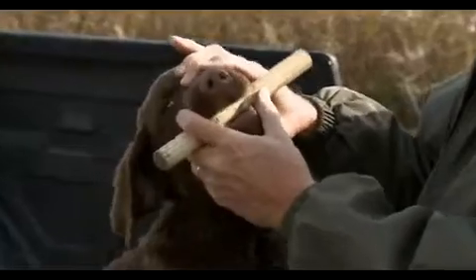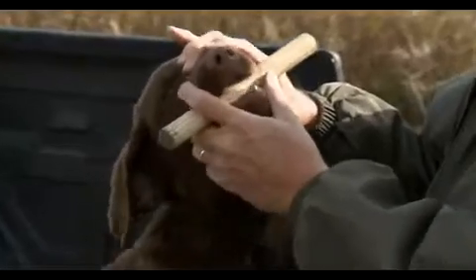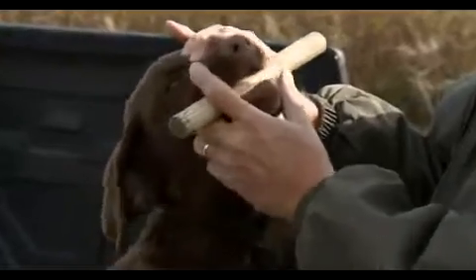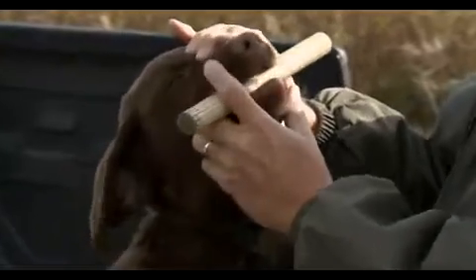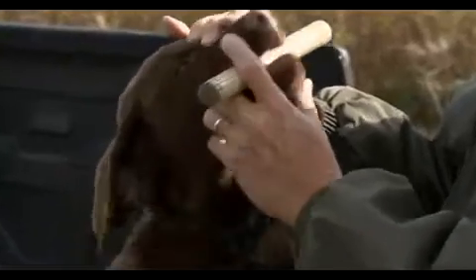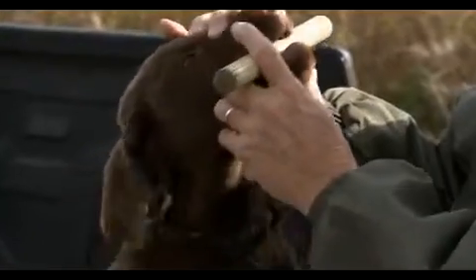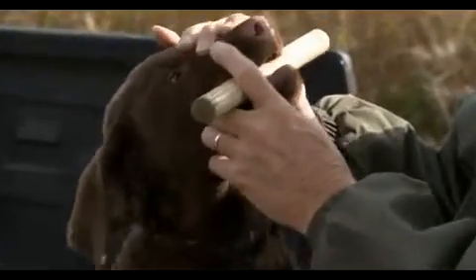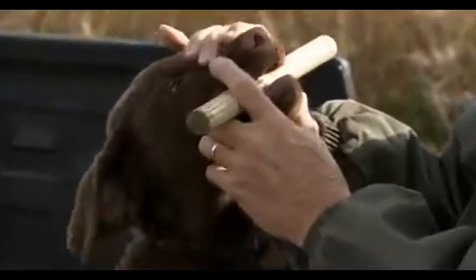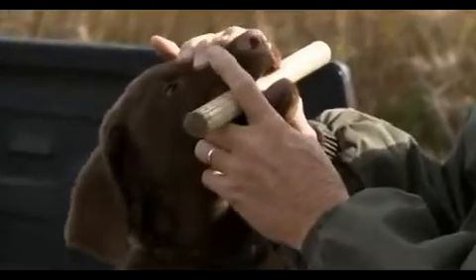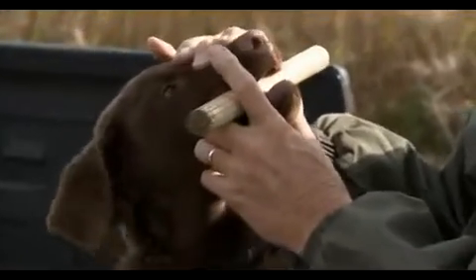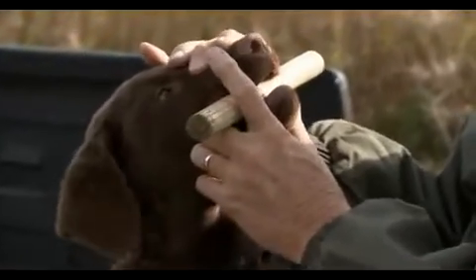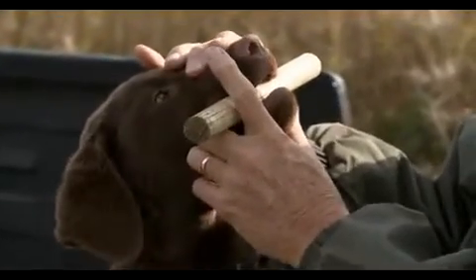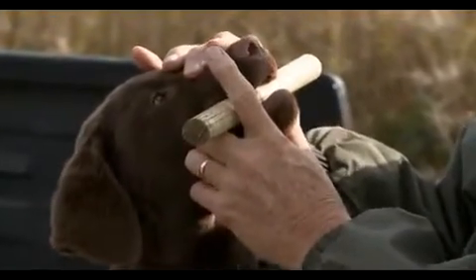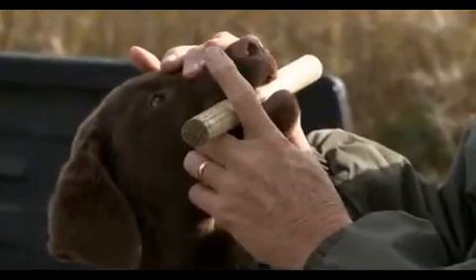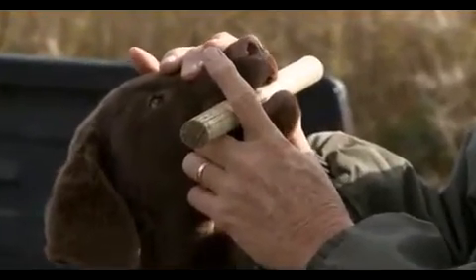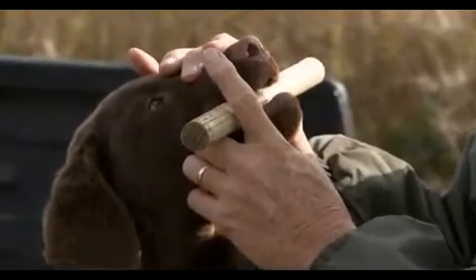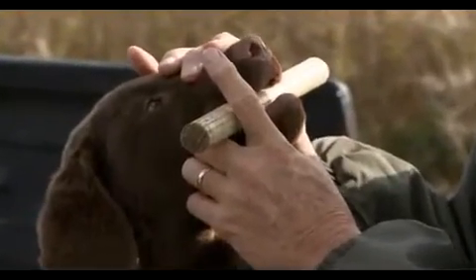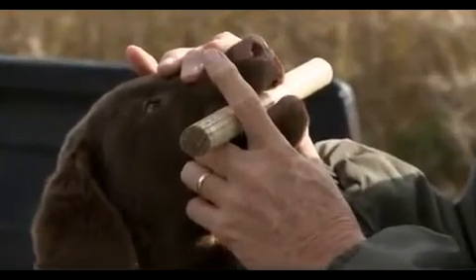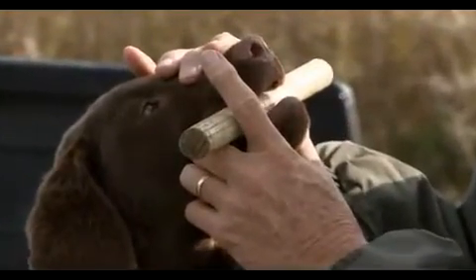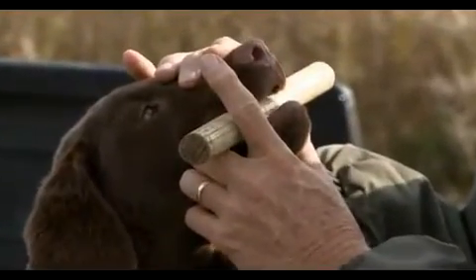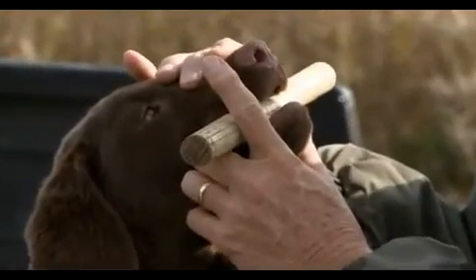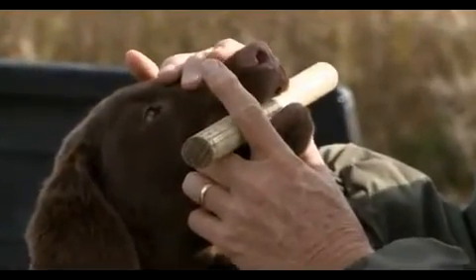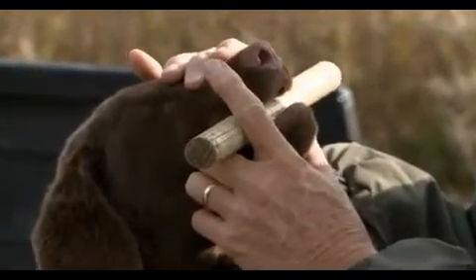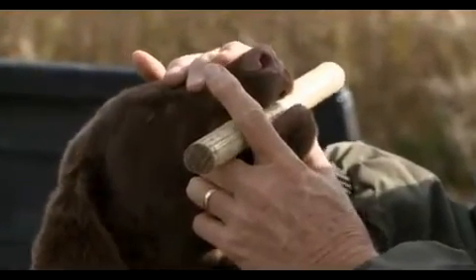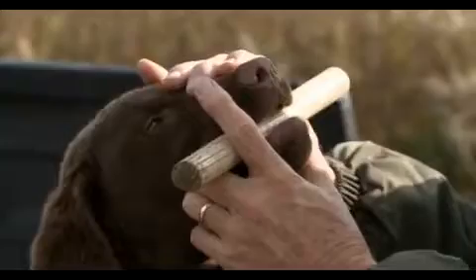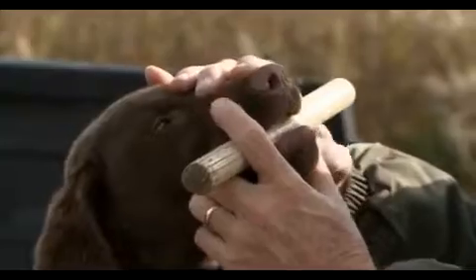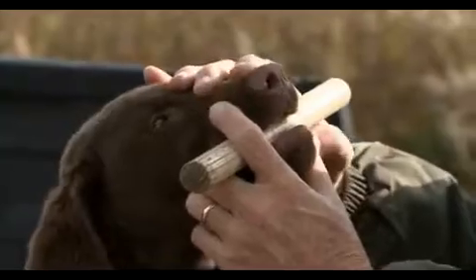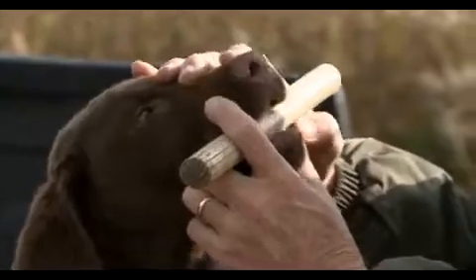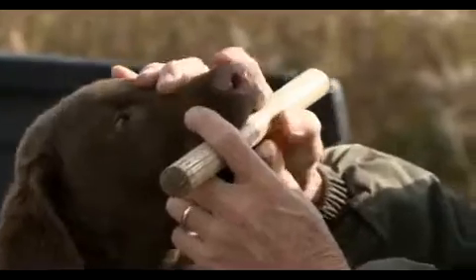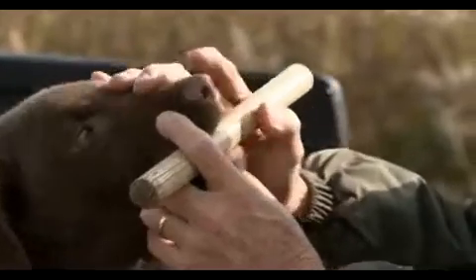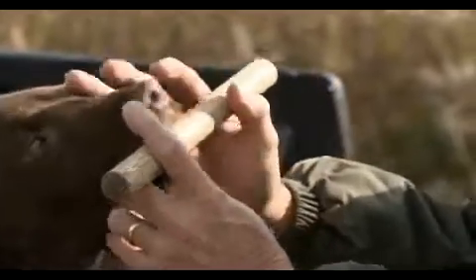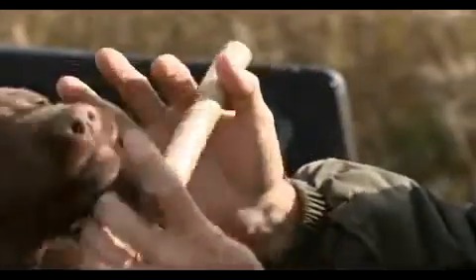Hold, hold. When he relaxes — okay, good boy — drop.